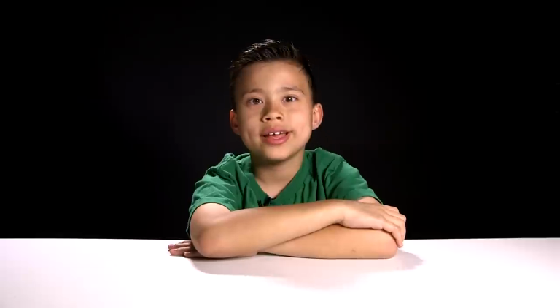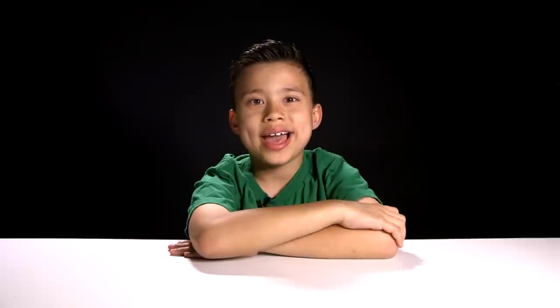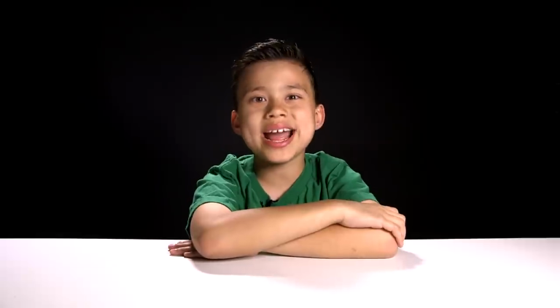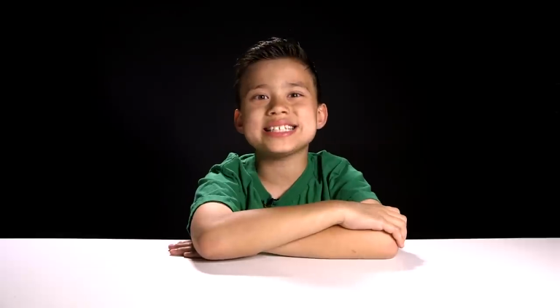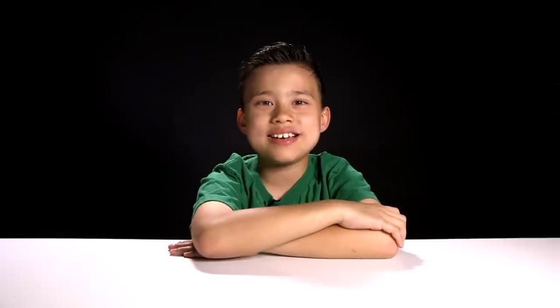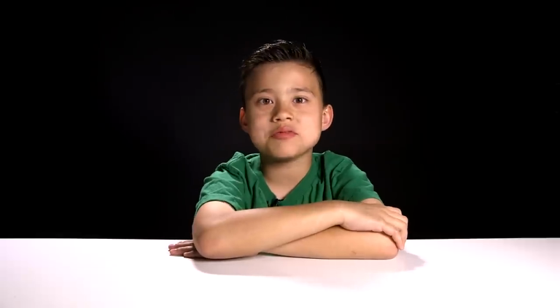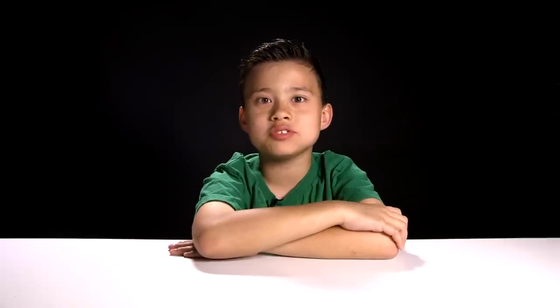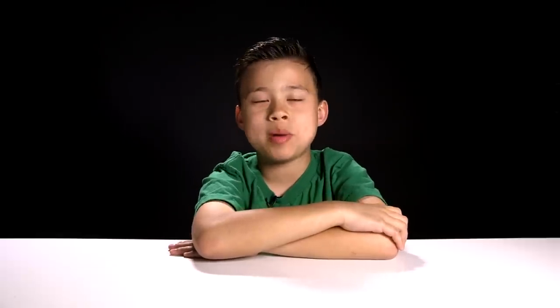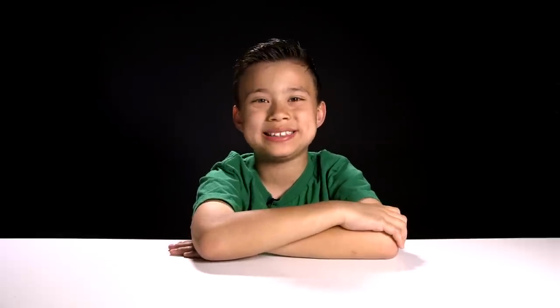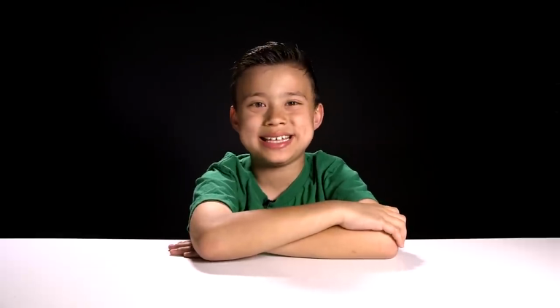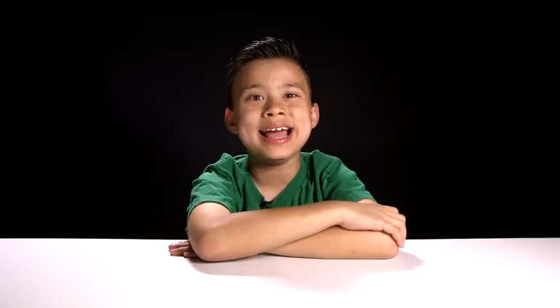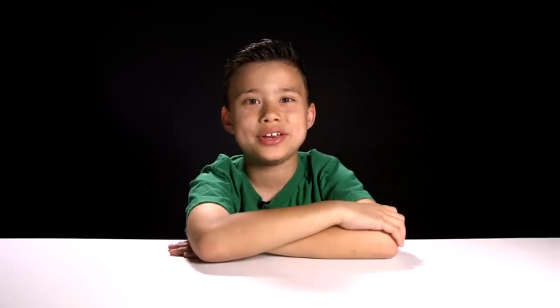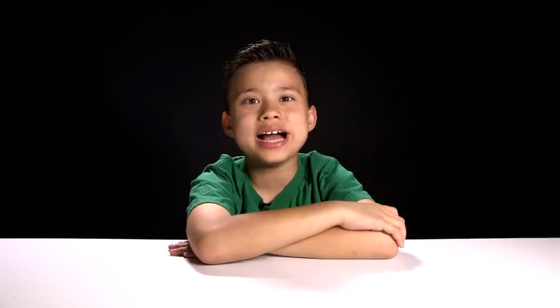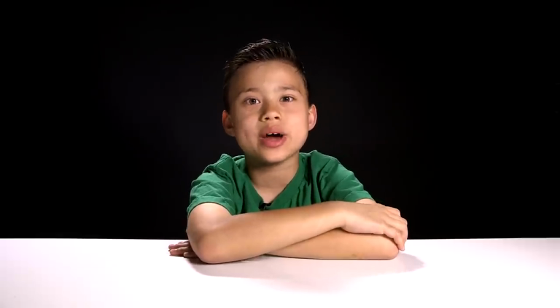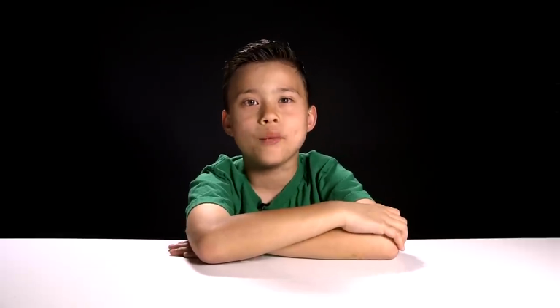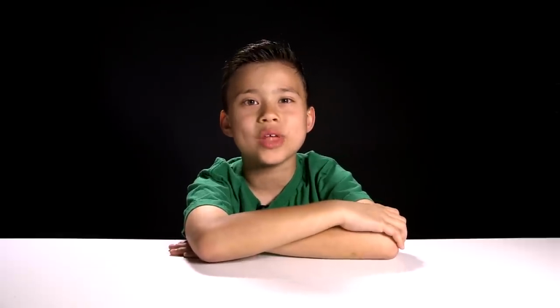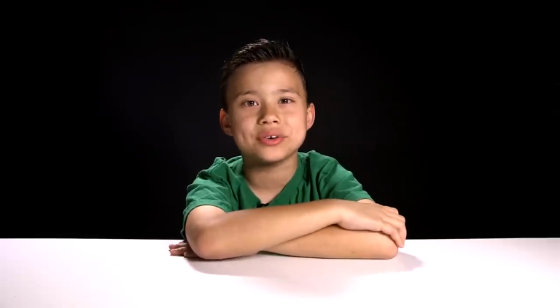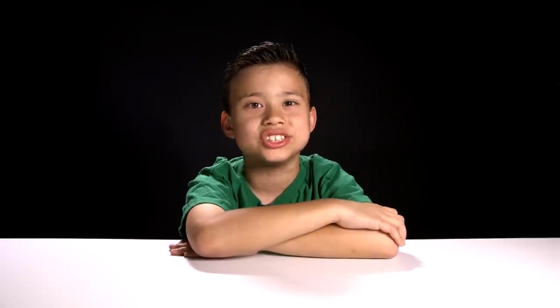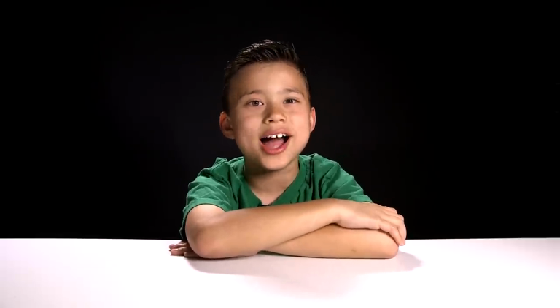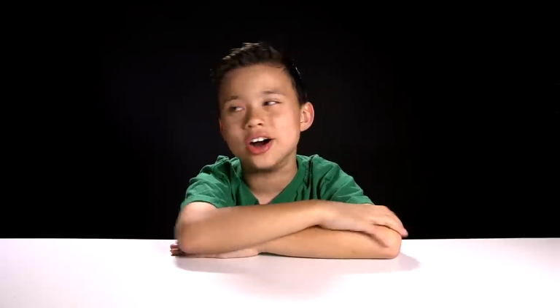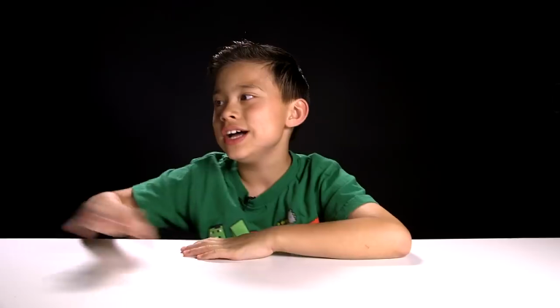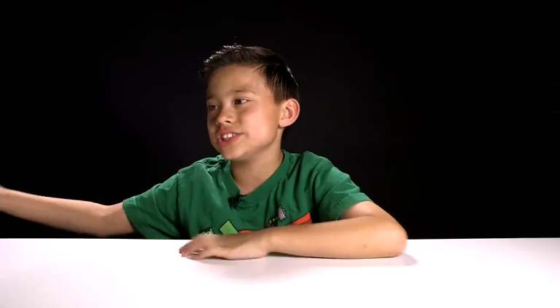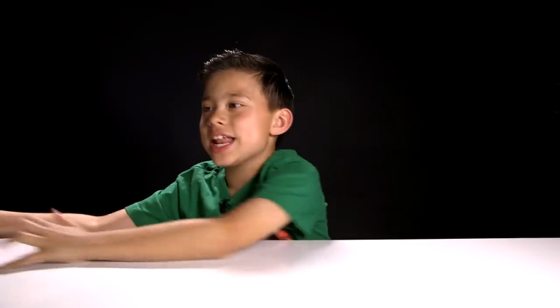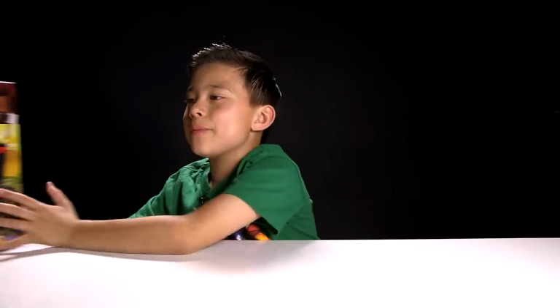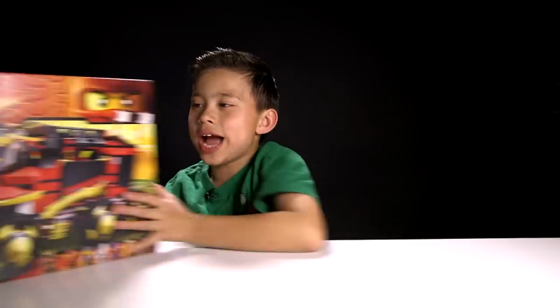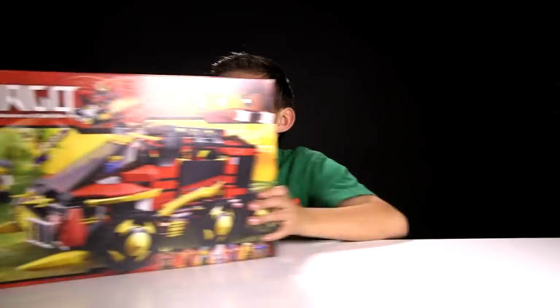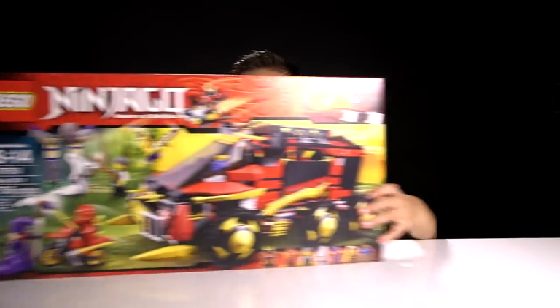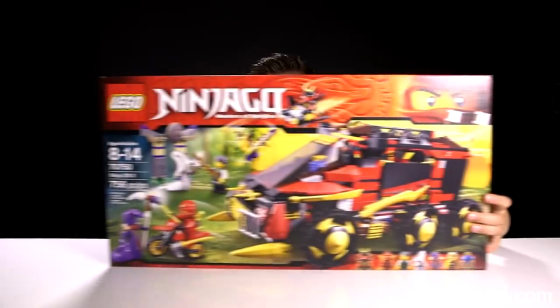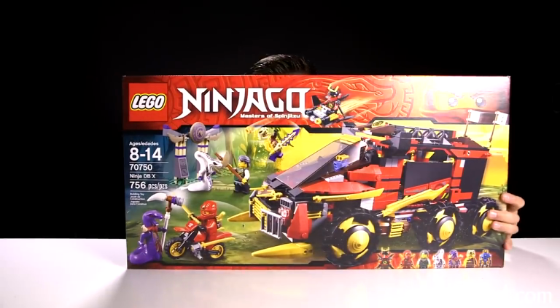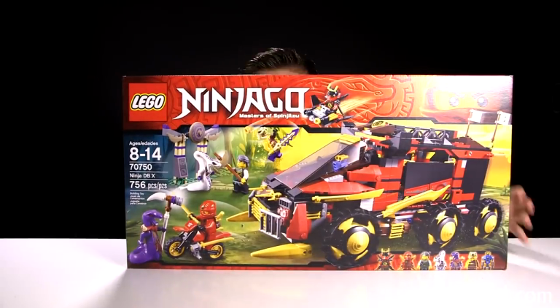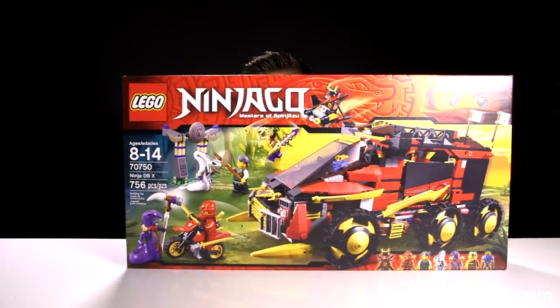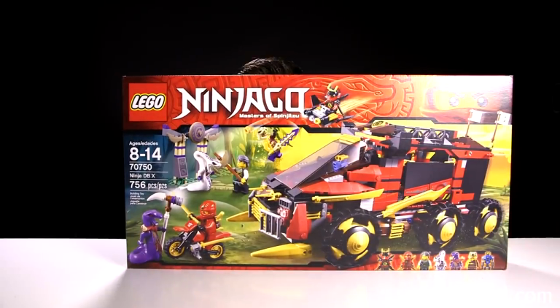Hey guys, it's Evan from M2BHD, and you guys wanted more LEGO Ninjago, so today we have the Ninja DBX.